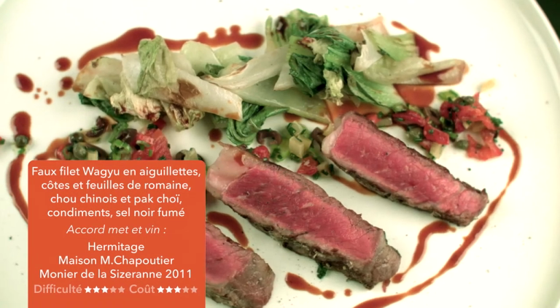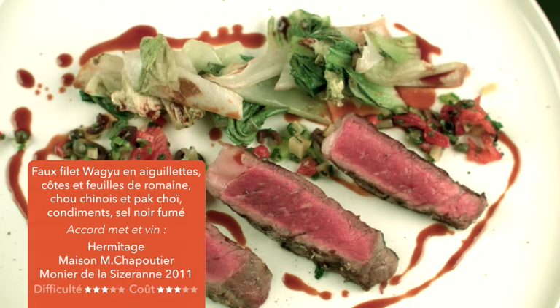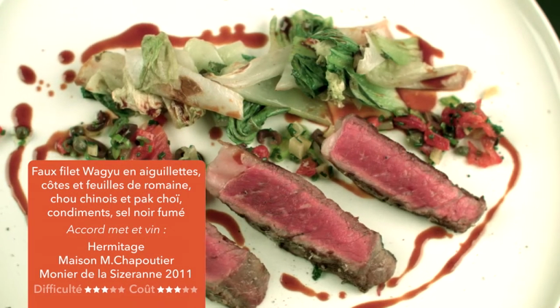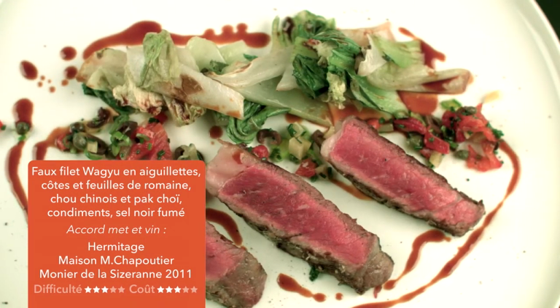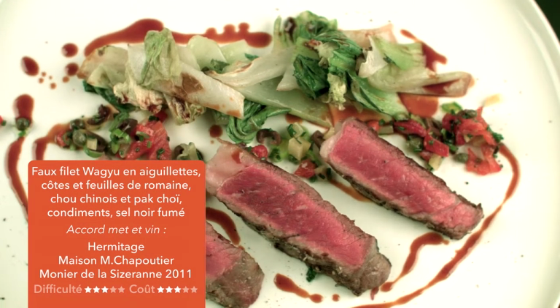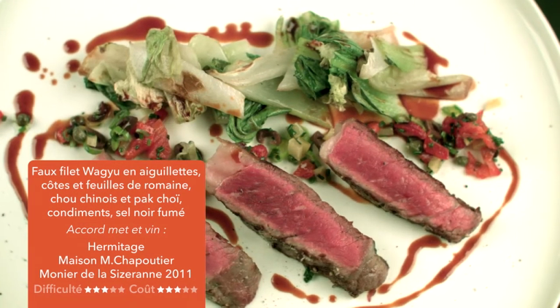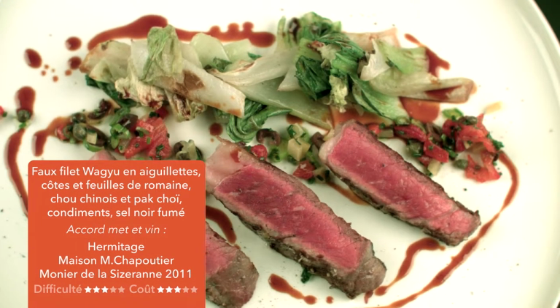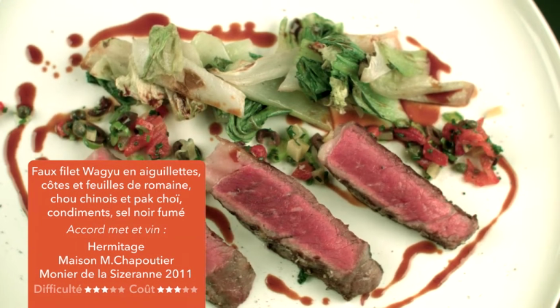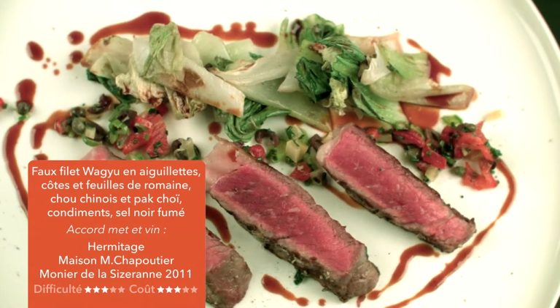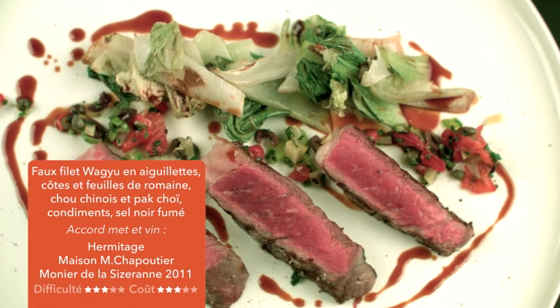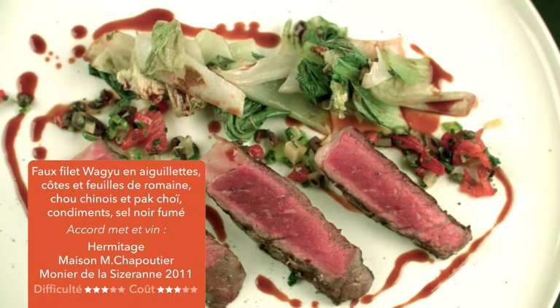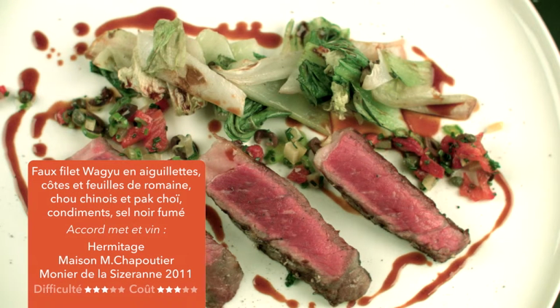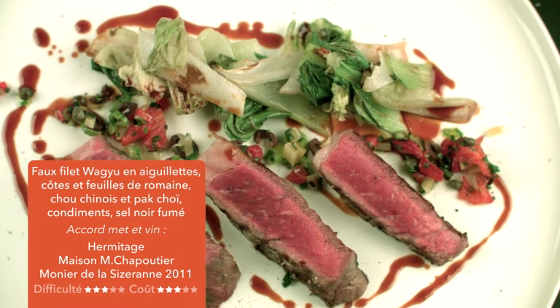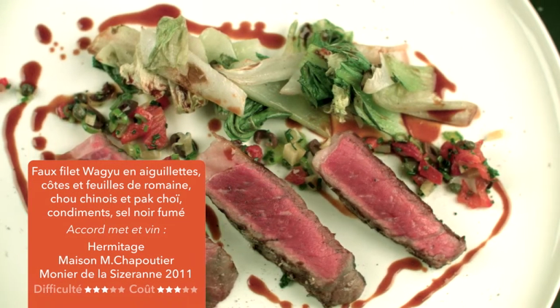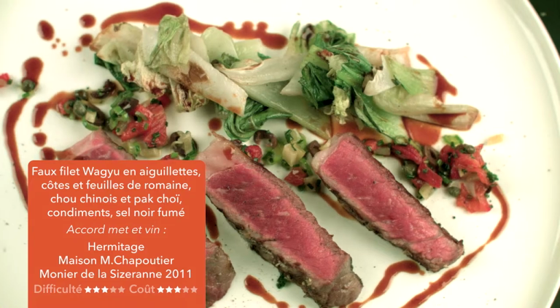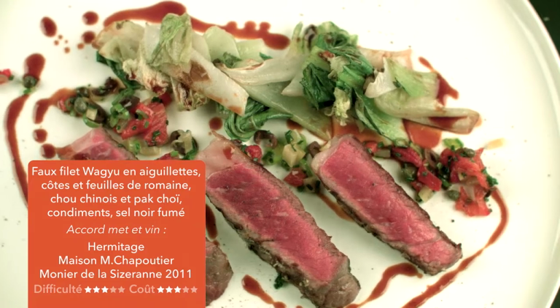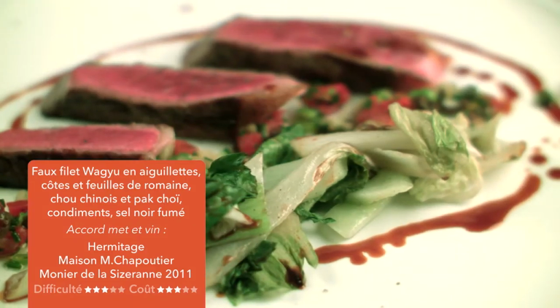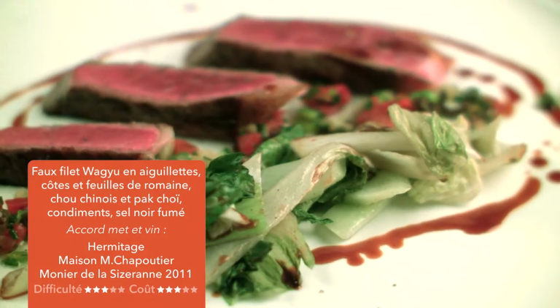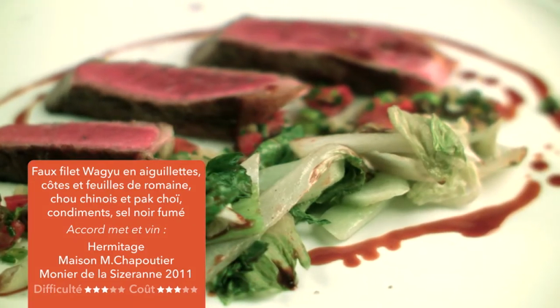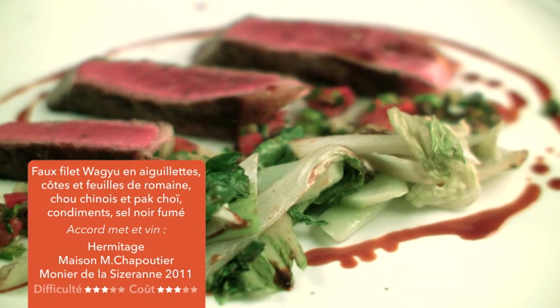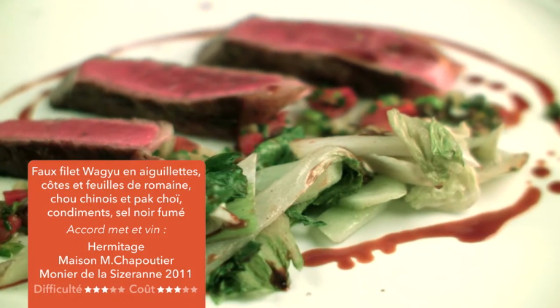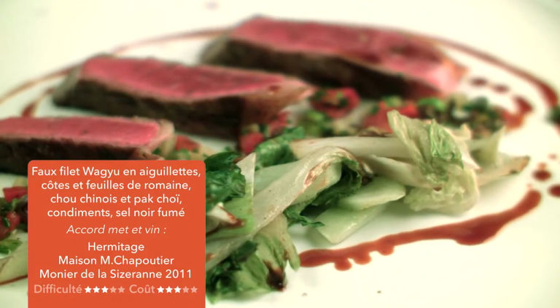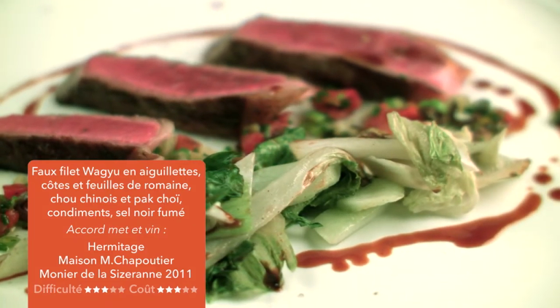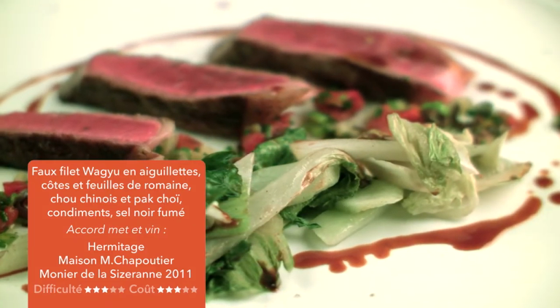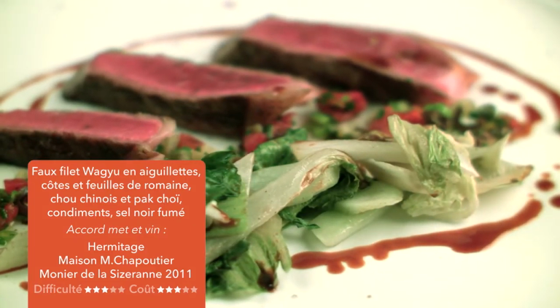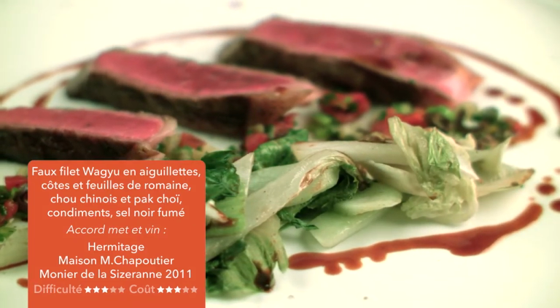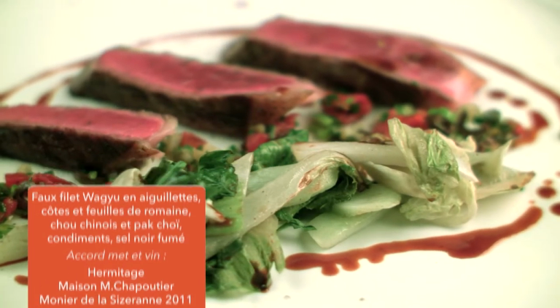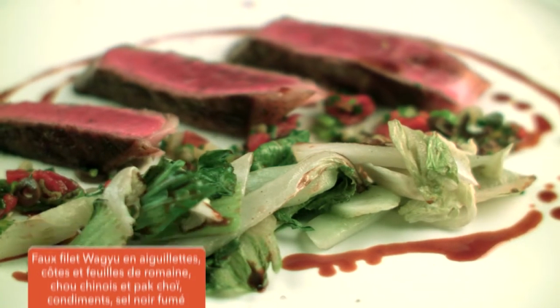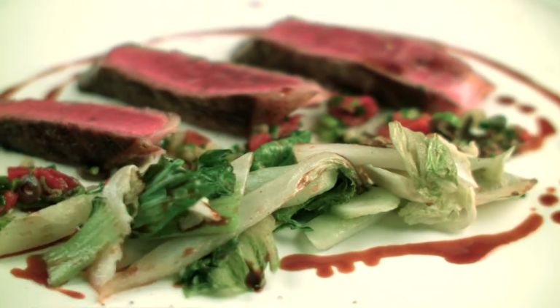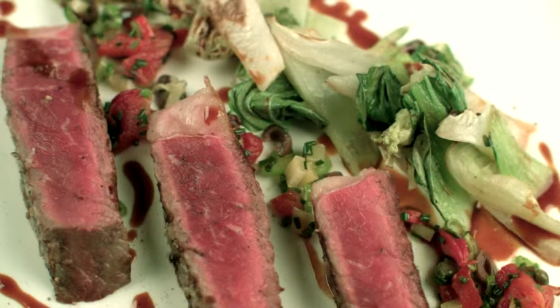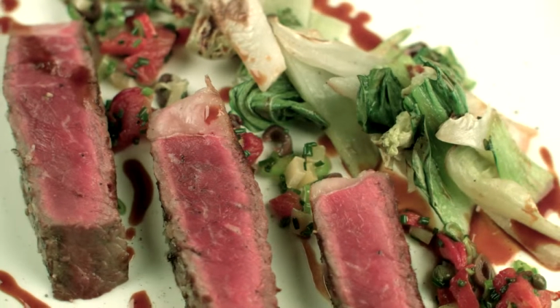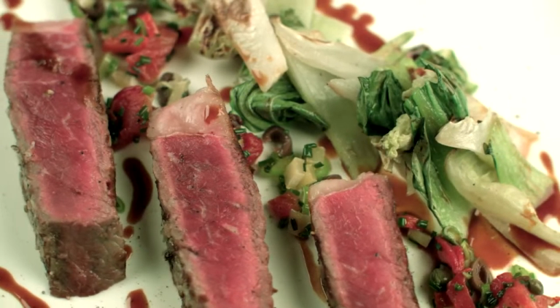Comme ce vin-là, comme tous les vins de la vallée du Rhône, qui sont gourmands, c'est l'esprit qu'on veut donner à ce plat-là.